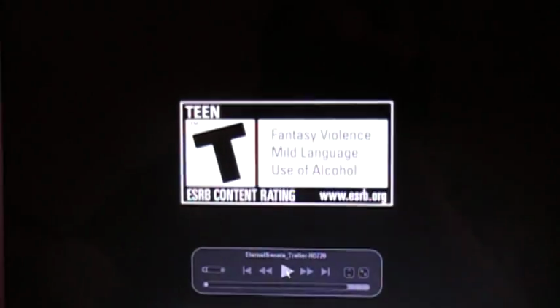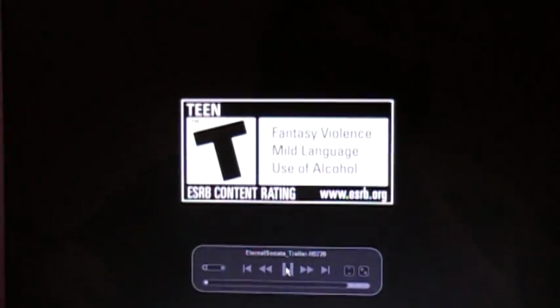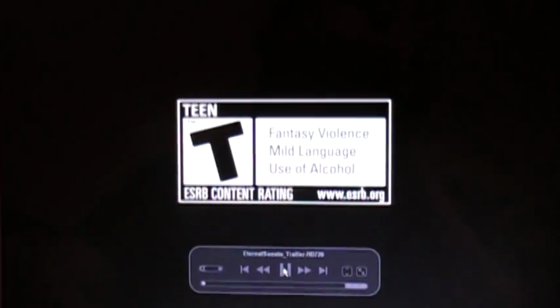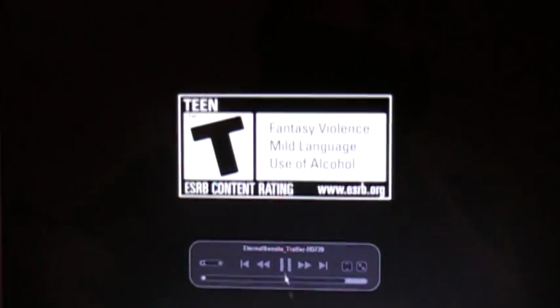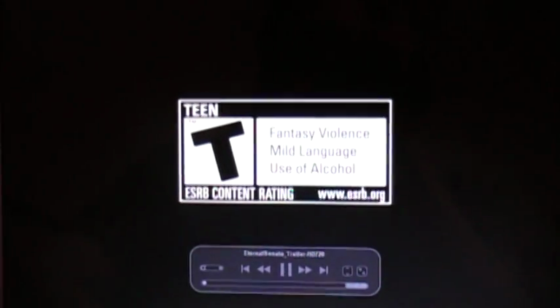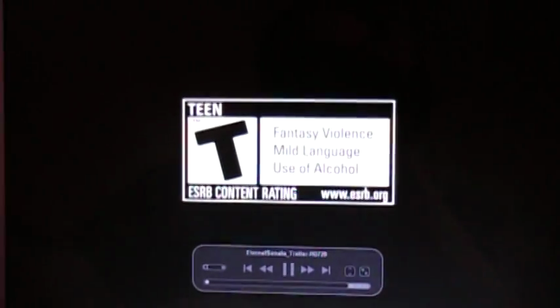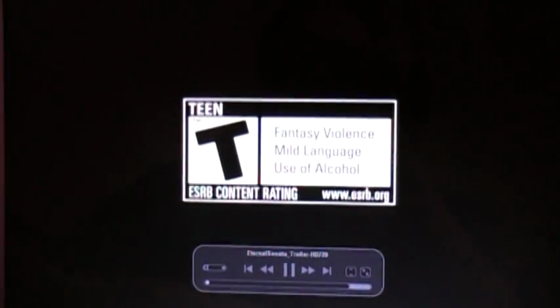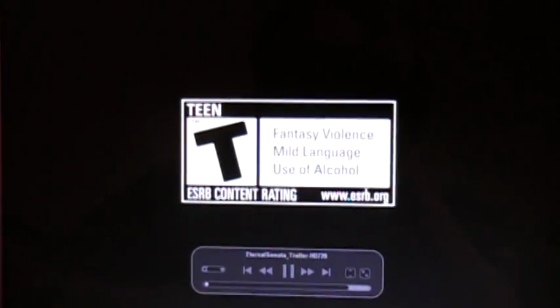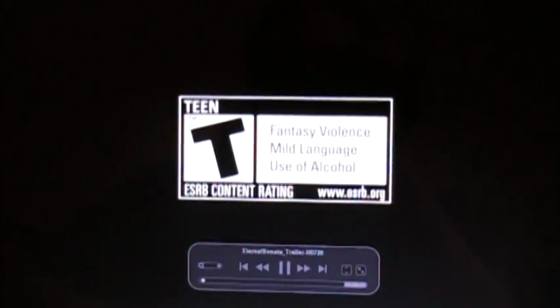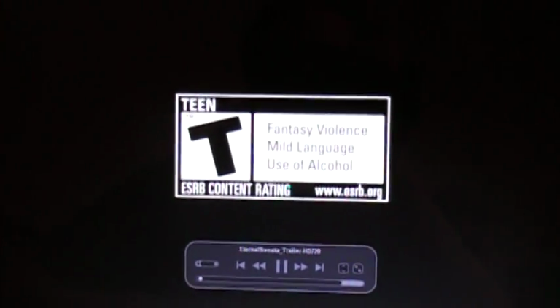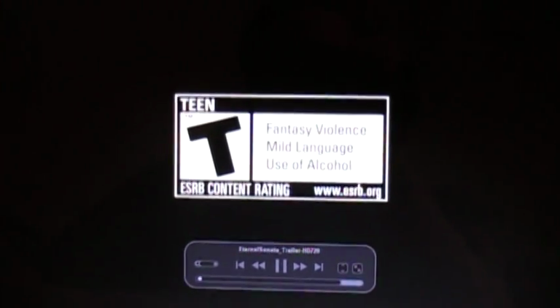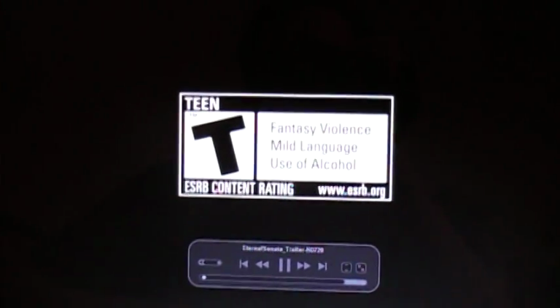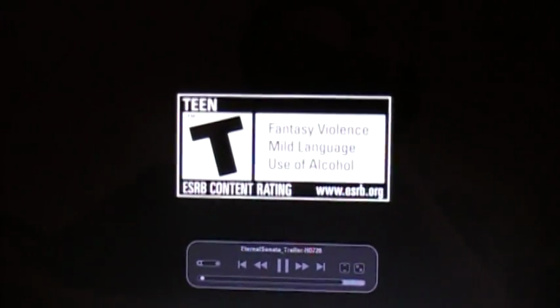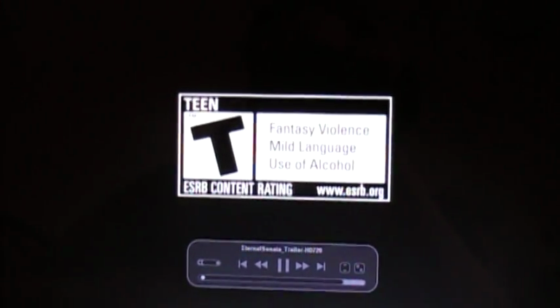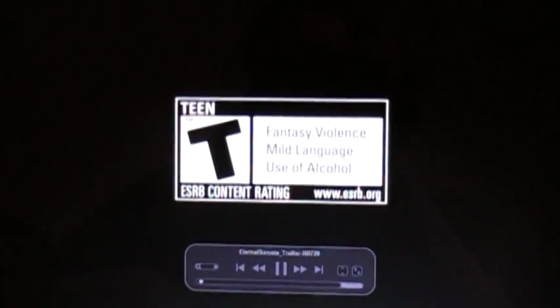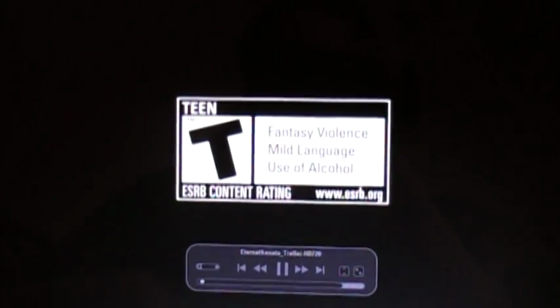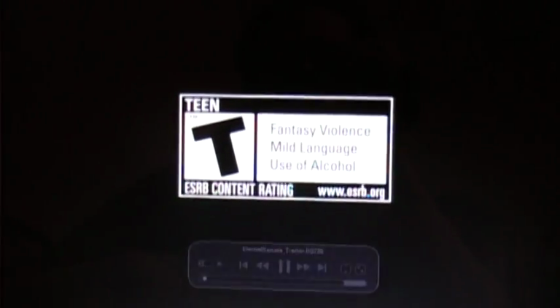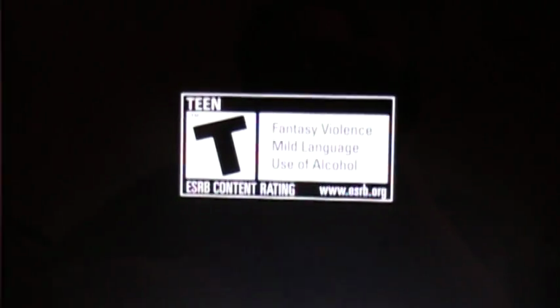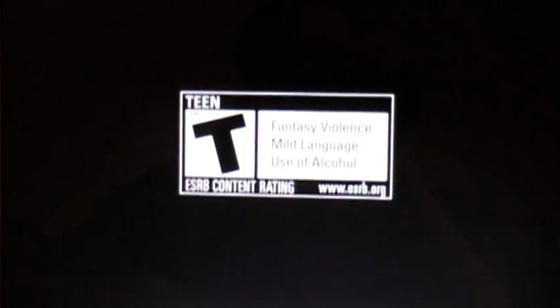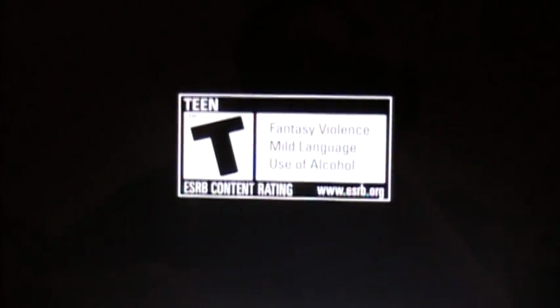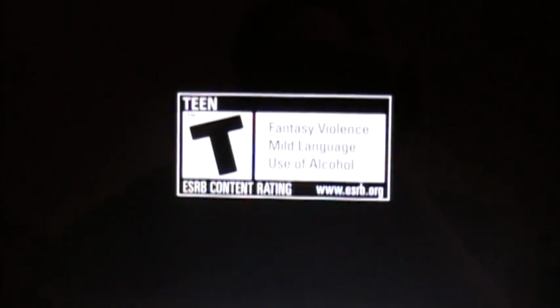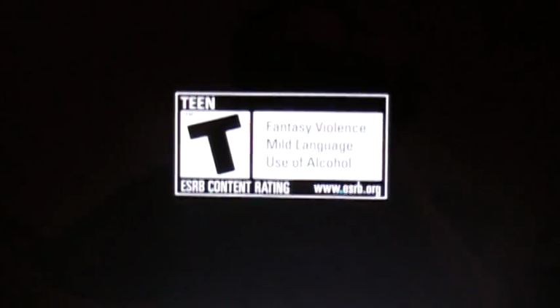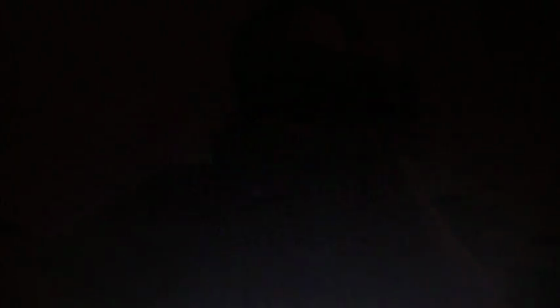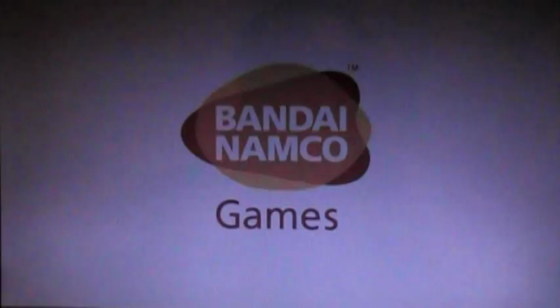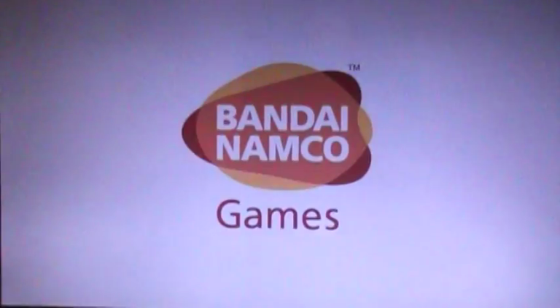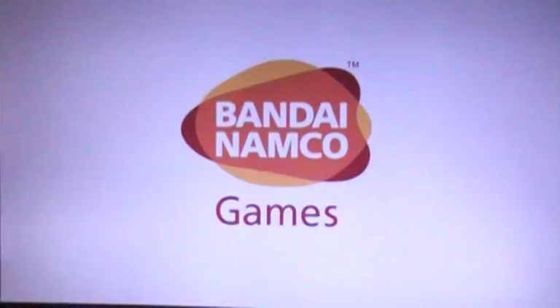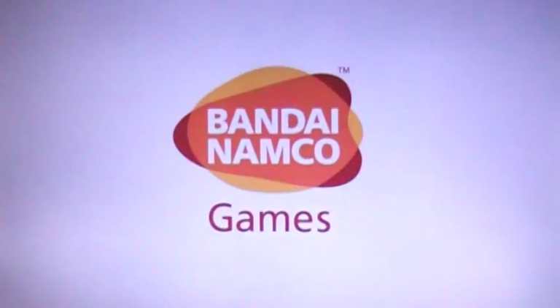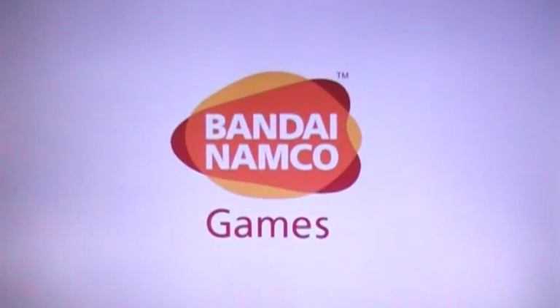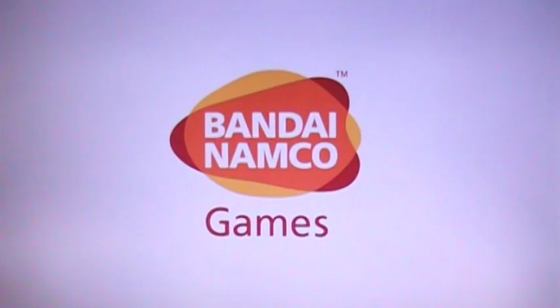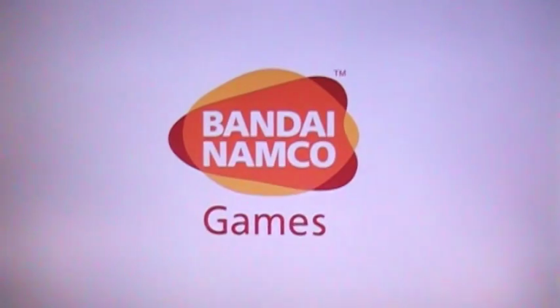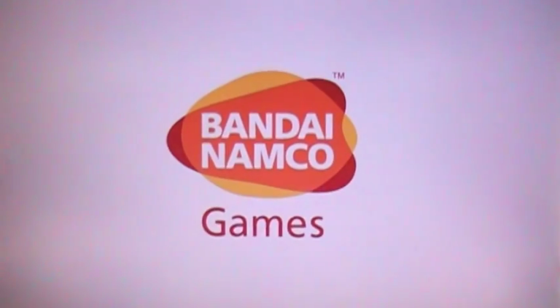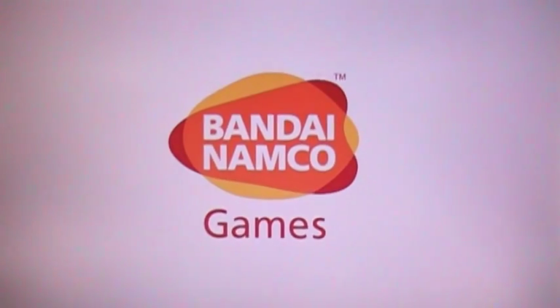Hey guys, welcome to my PlayStation 3 news for November 5th. I'm going to jump right into it.